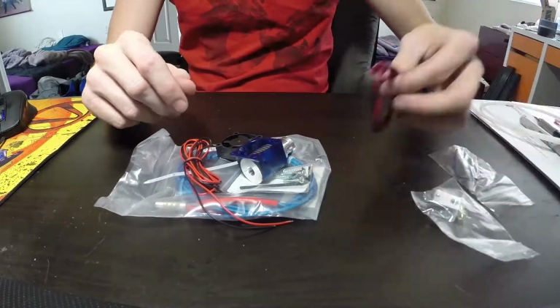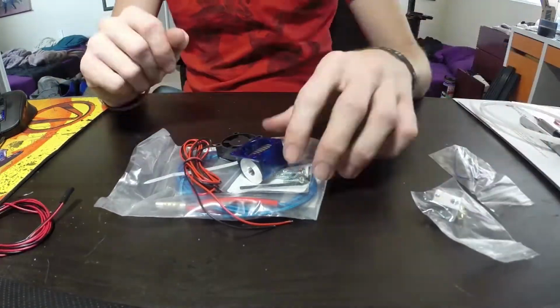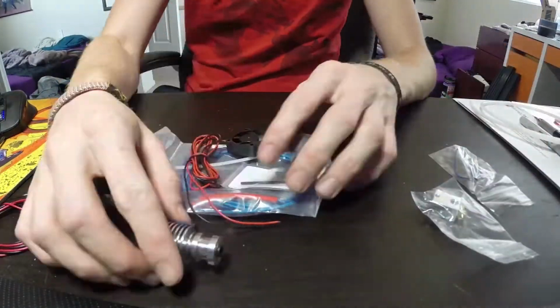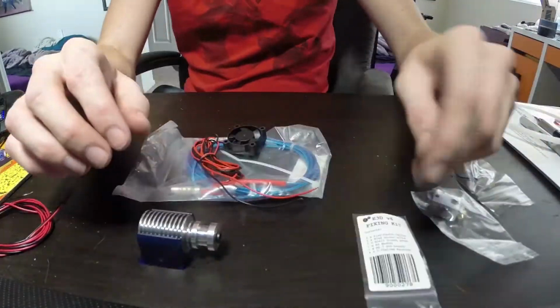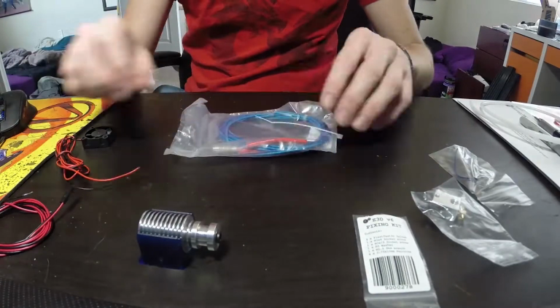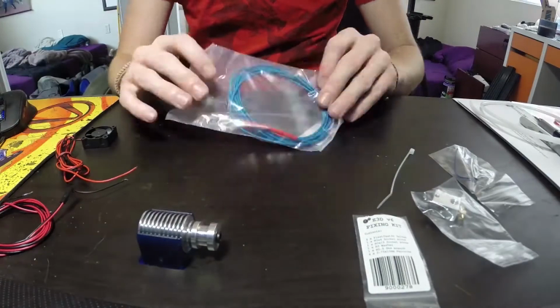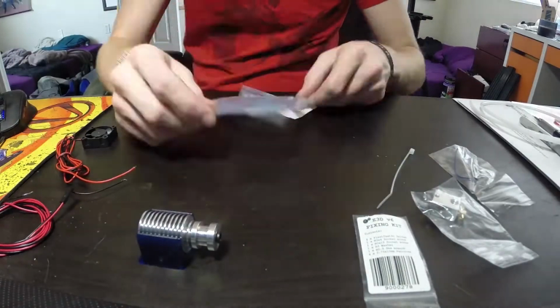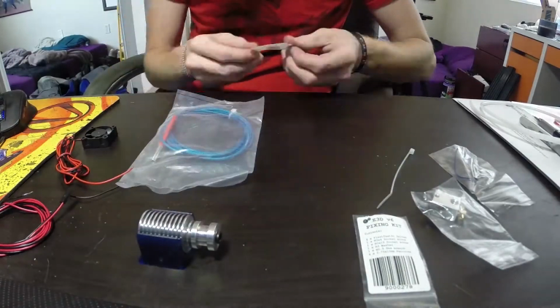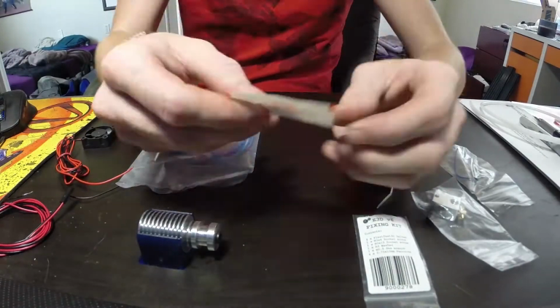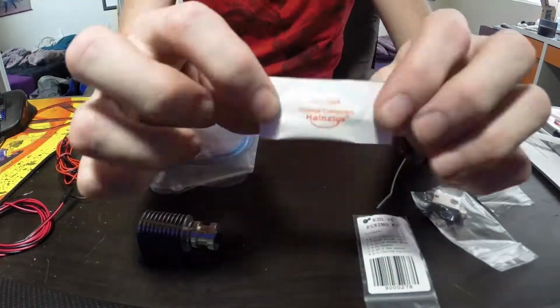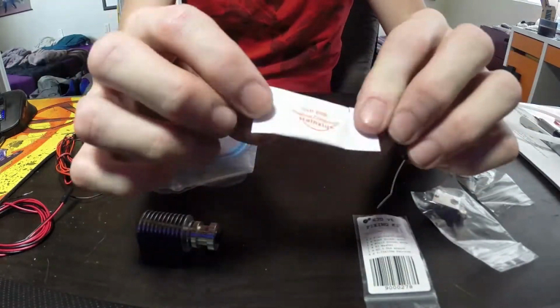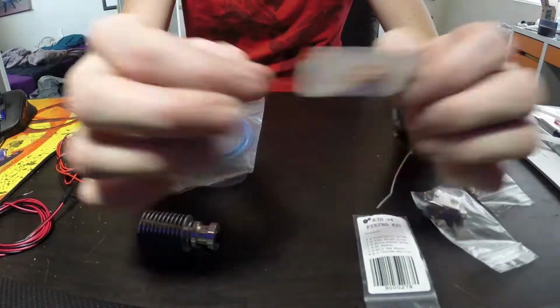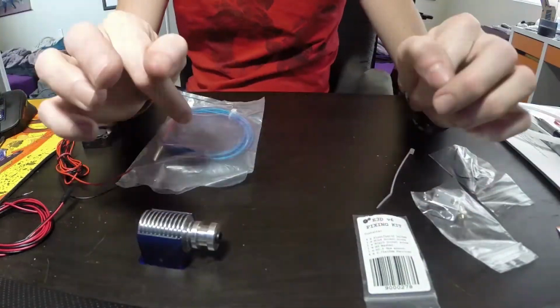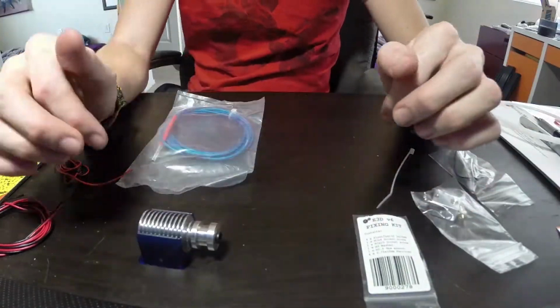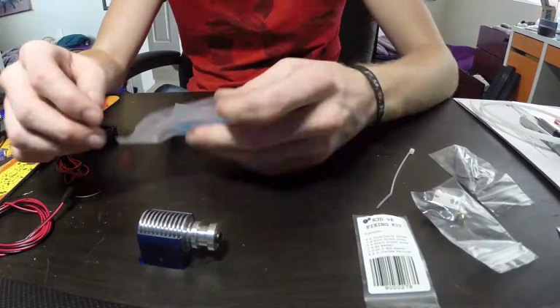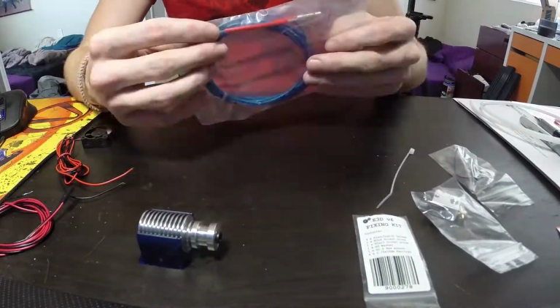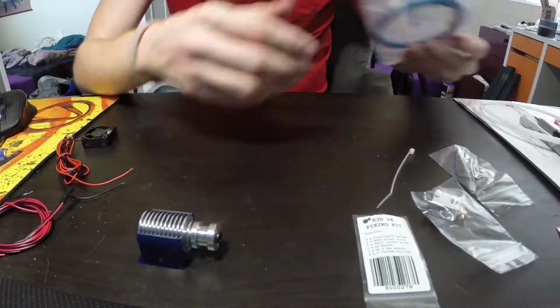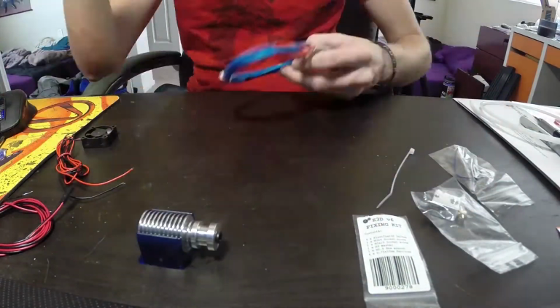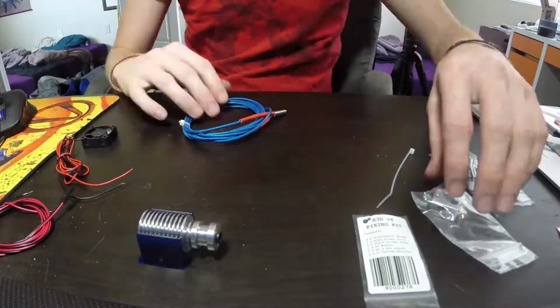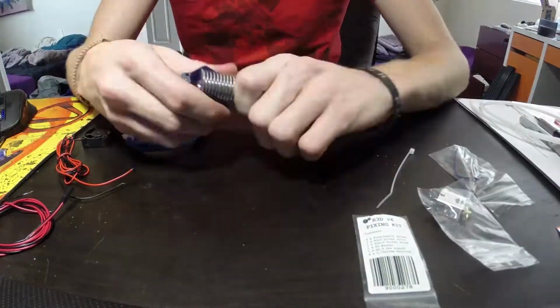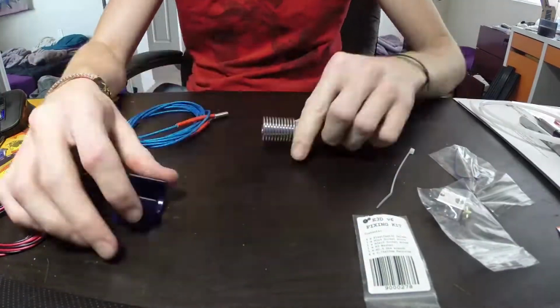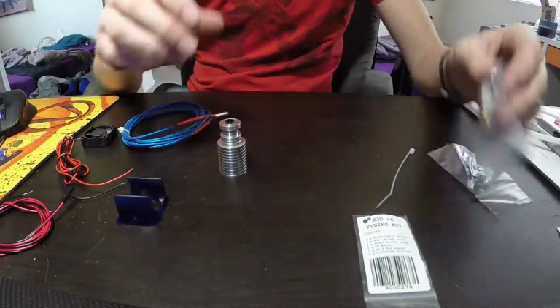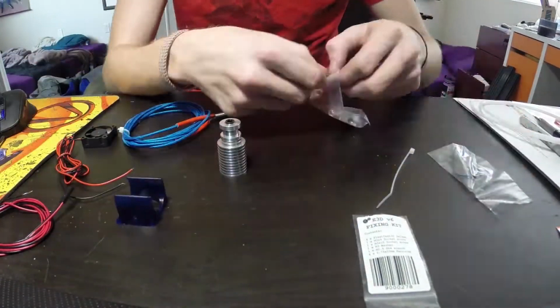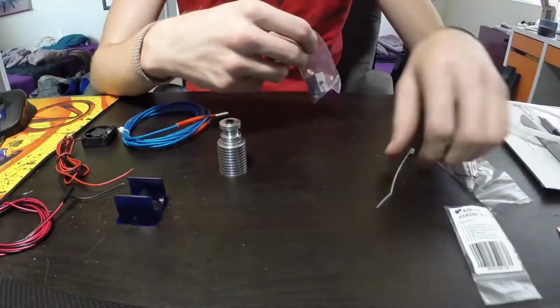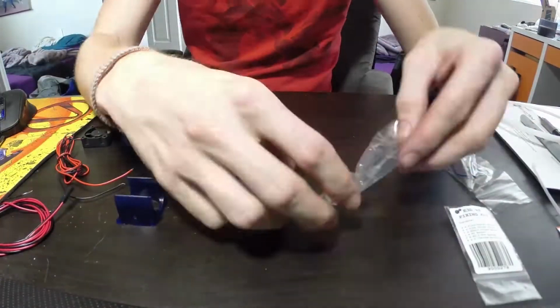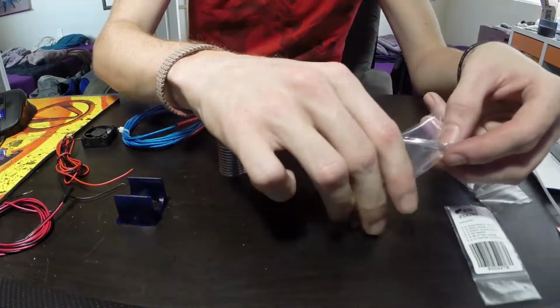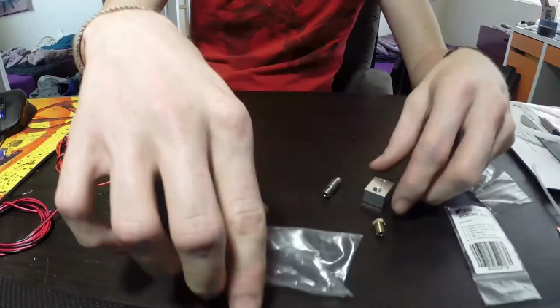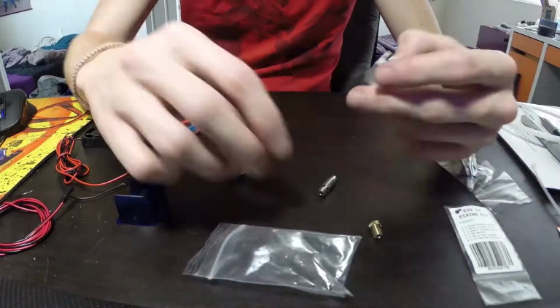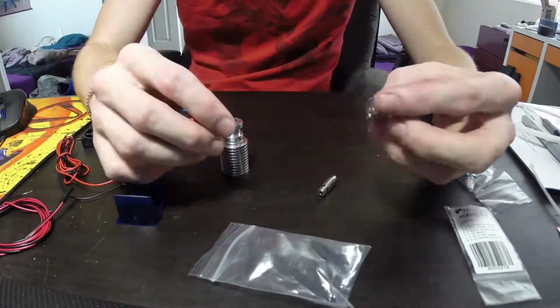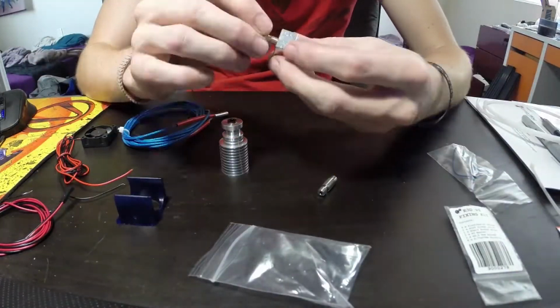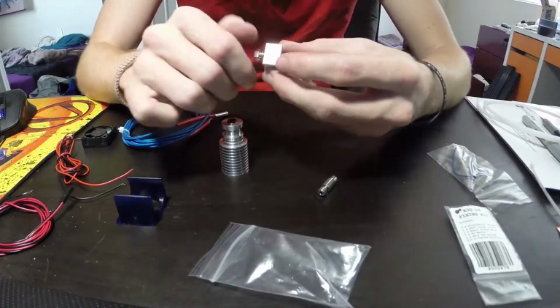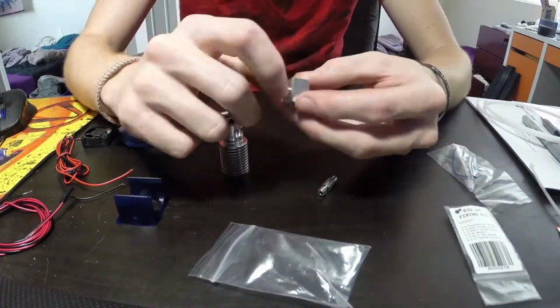We are going to assemble the hot end and then the extruder carriage and then the XY gantry.